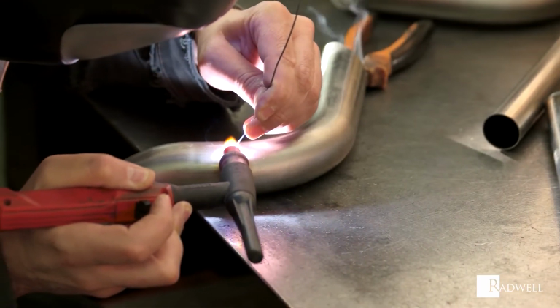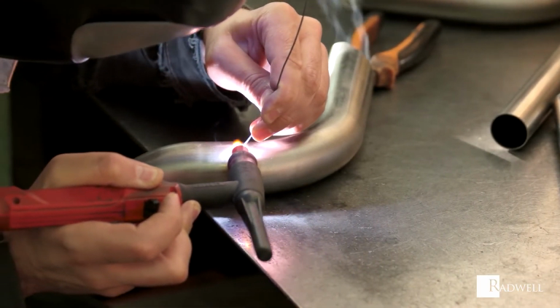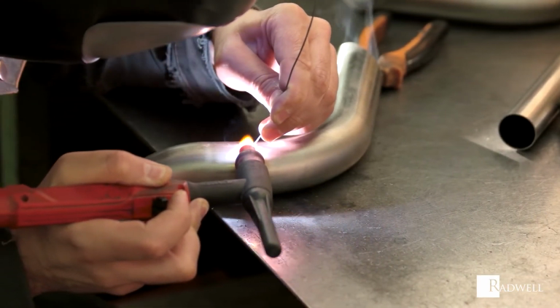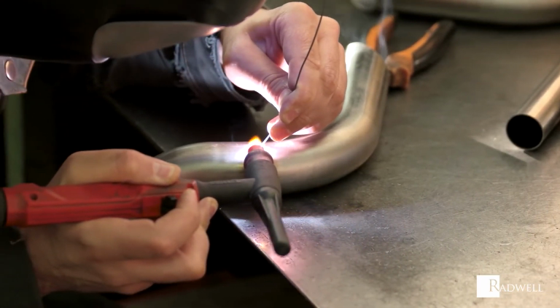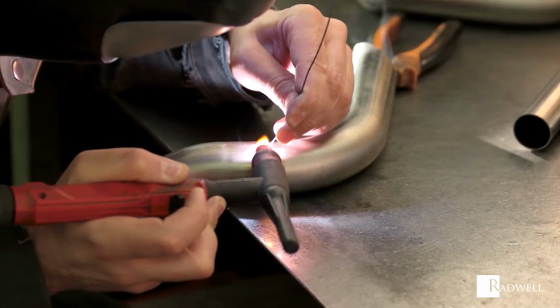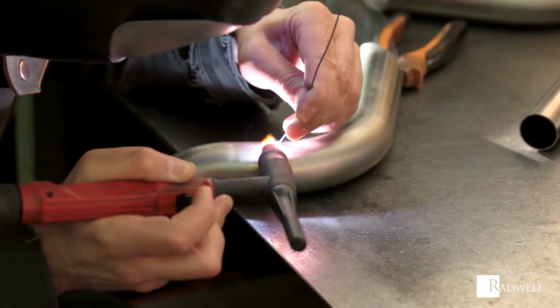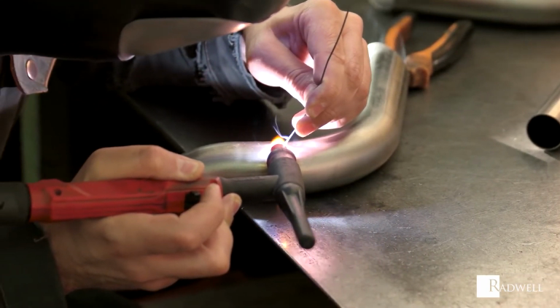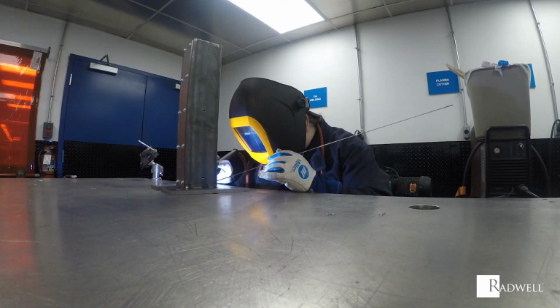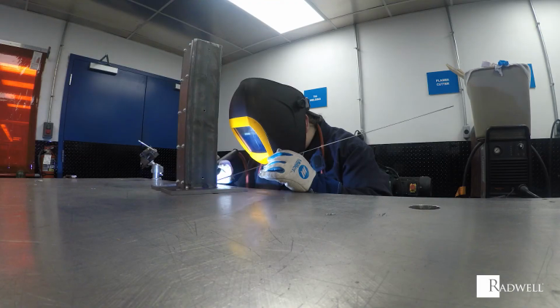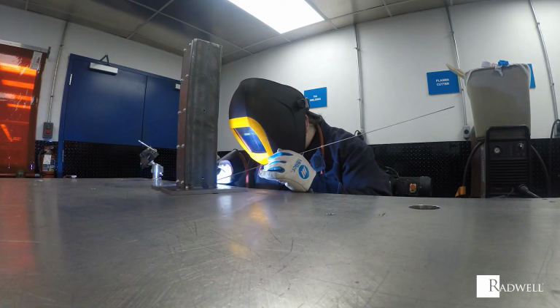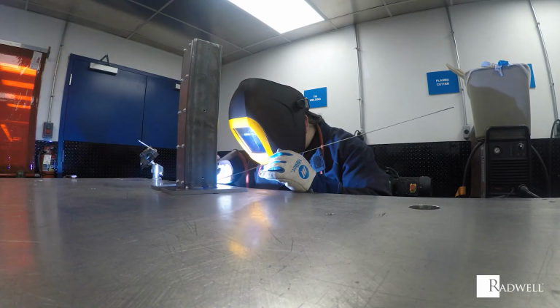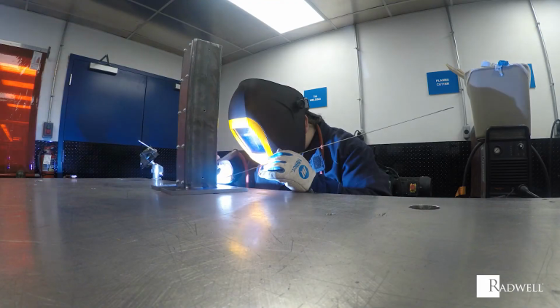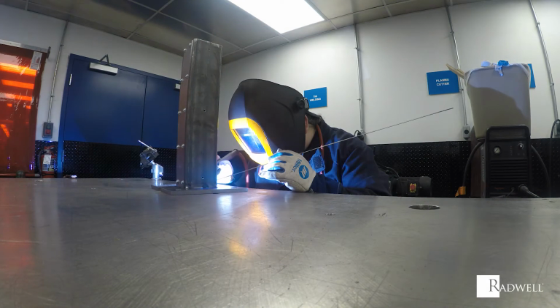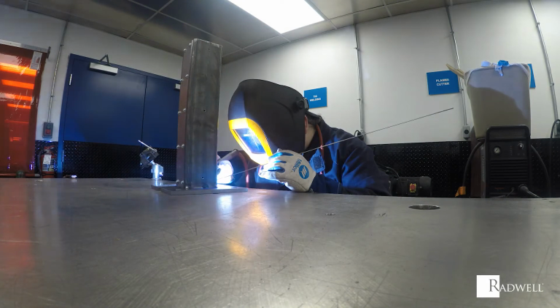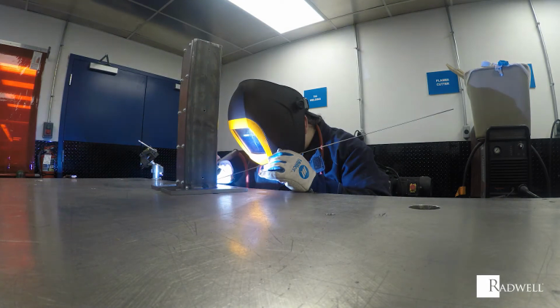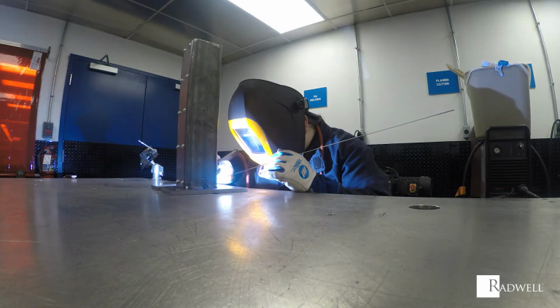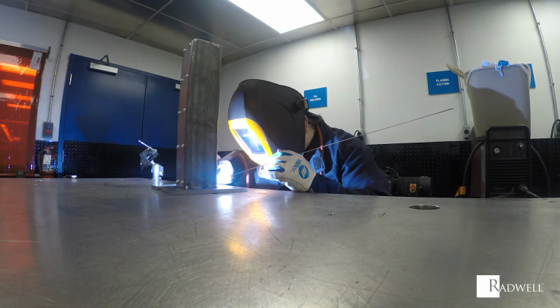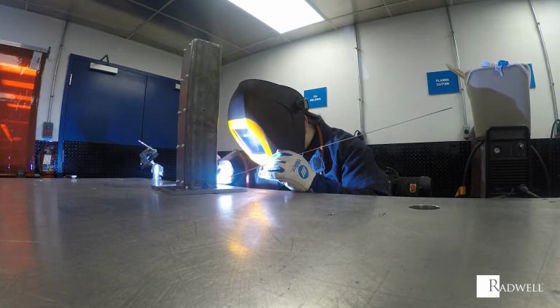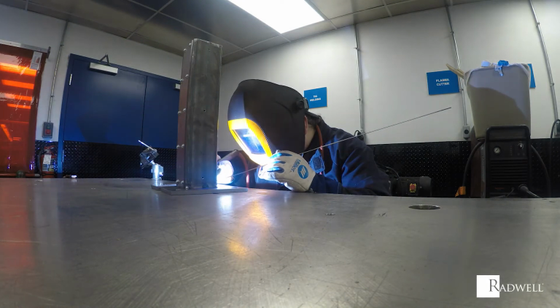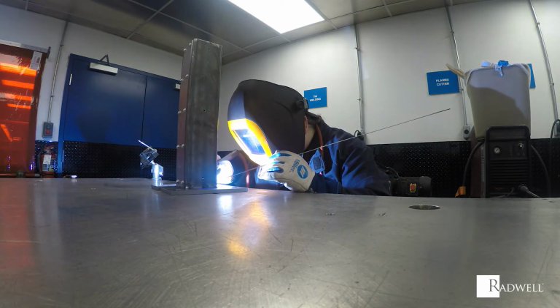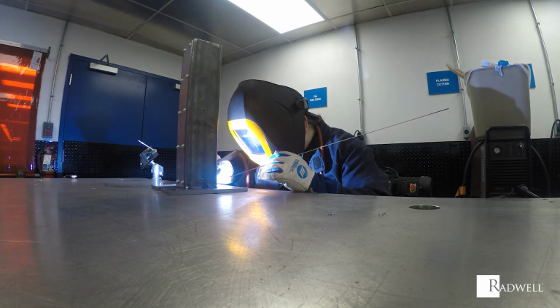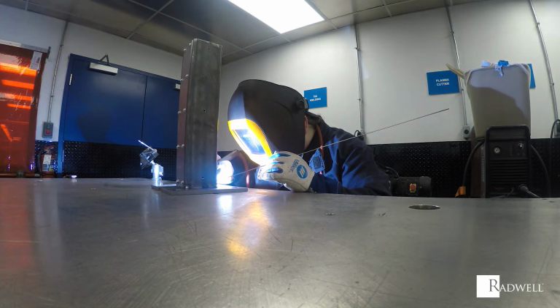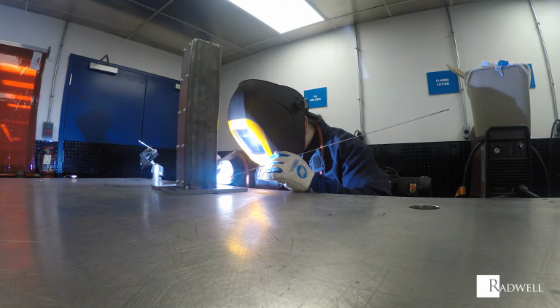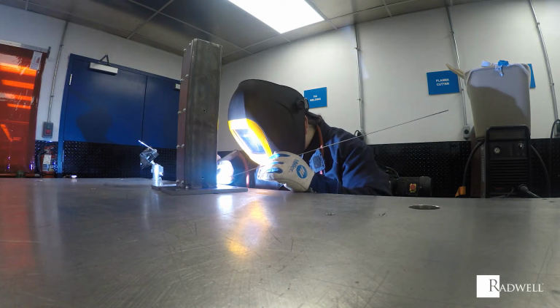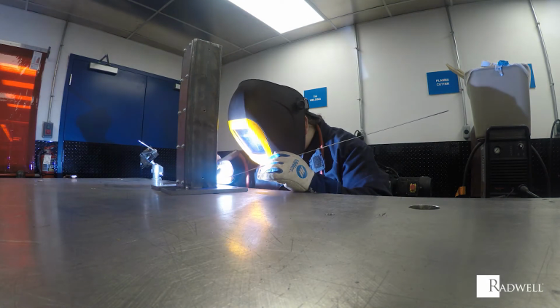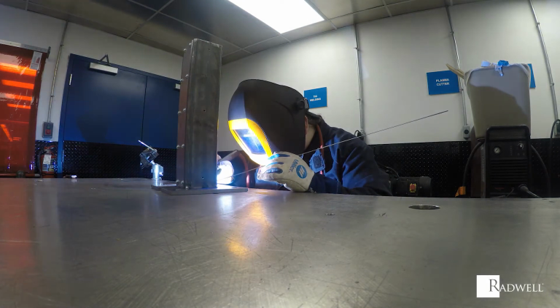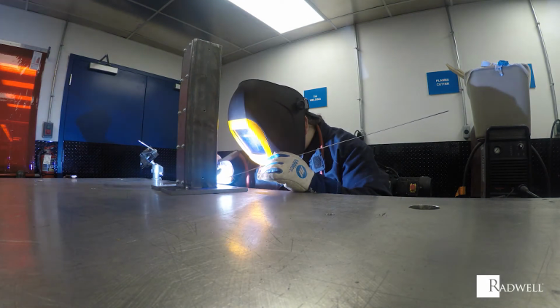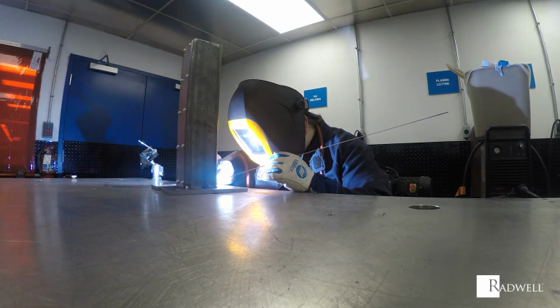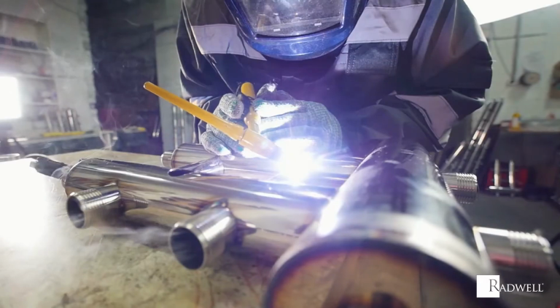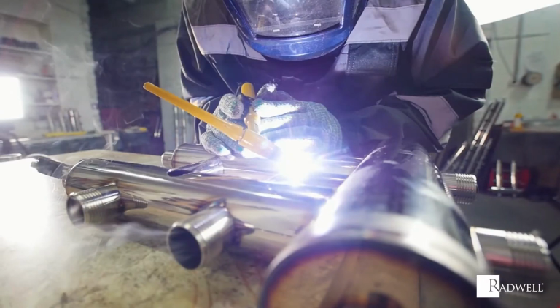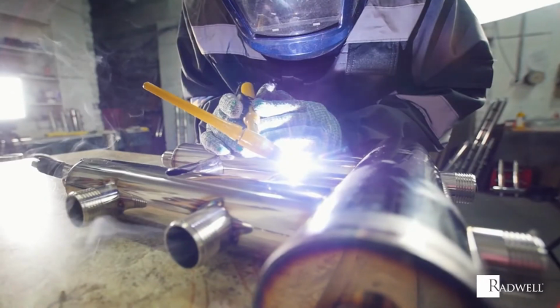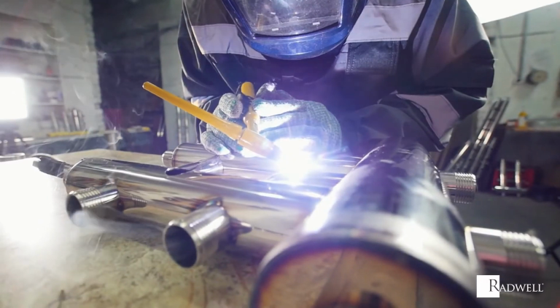This includes mild steel, stainless steel, aluminum, magnesium, copper, titanium, and more.